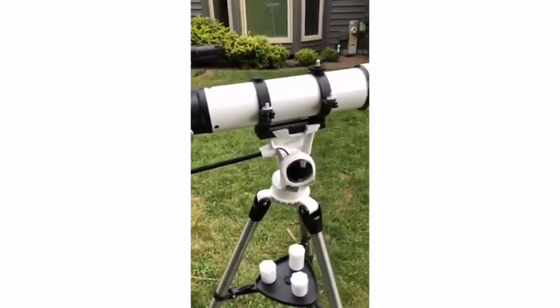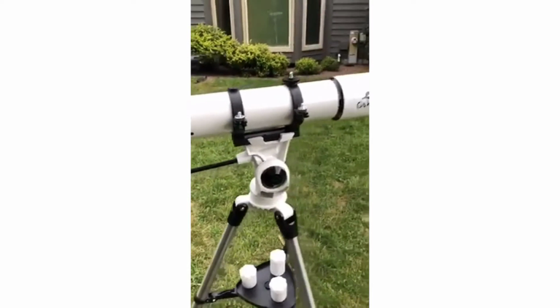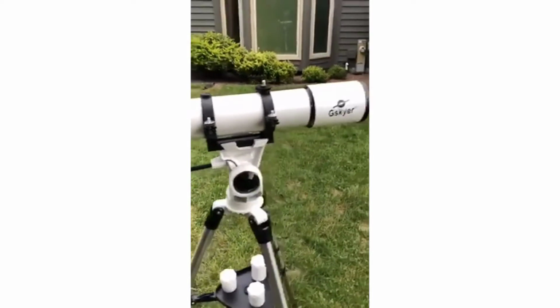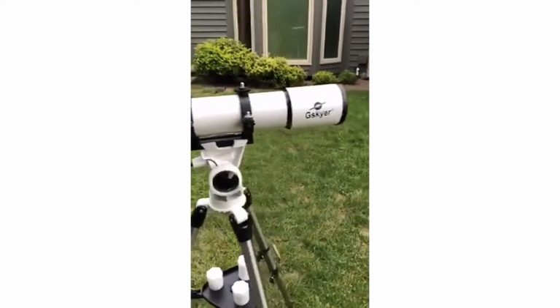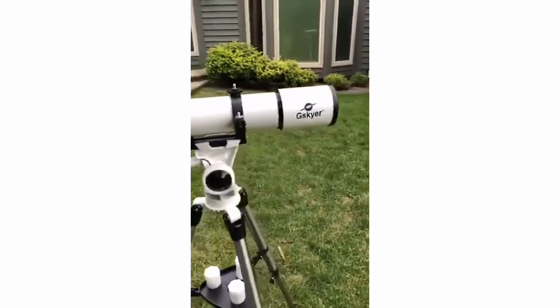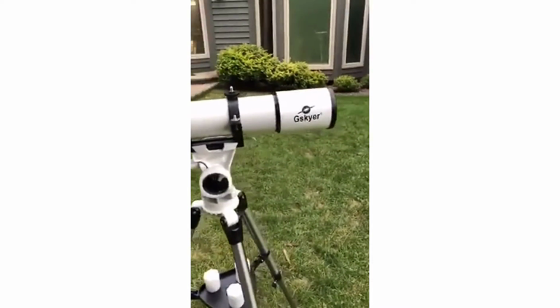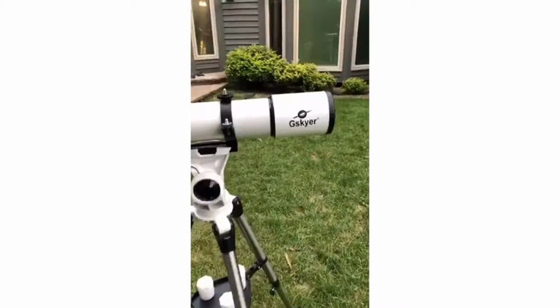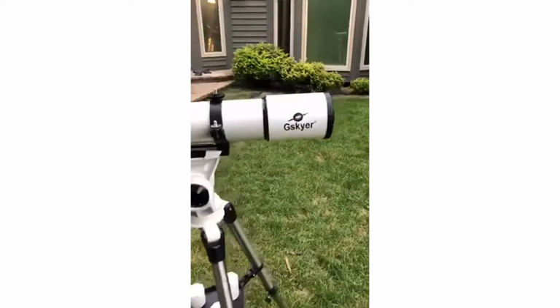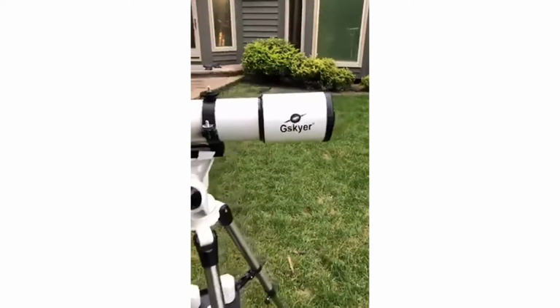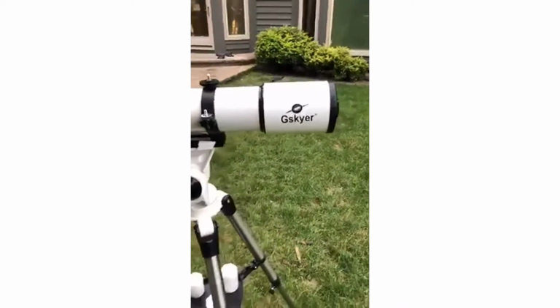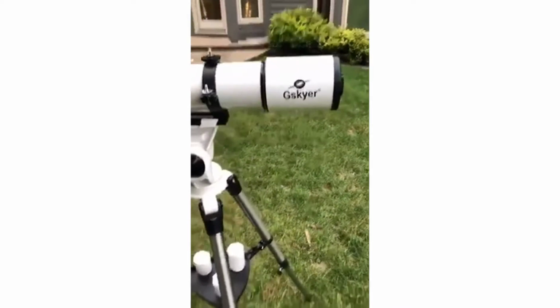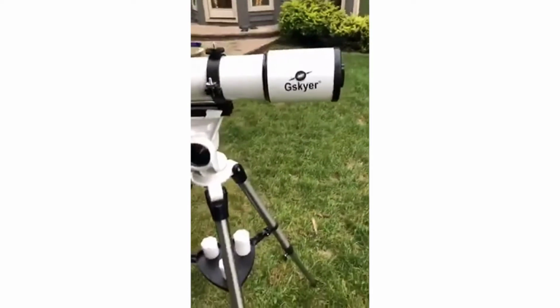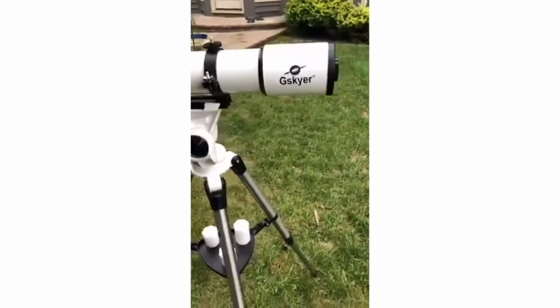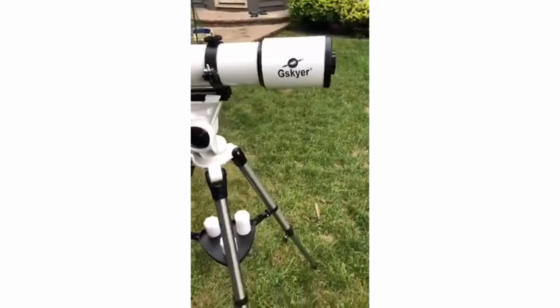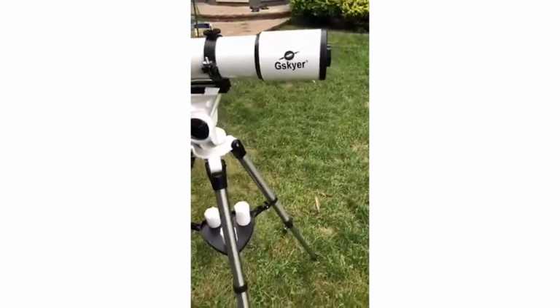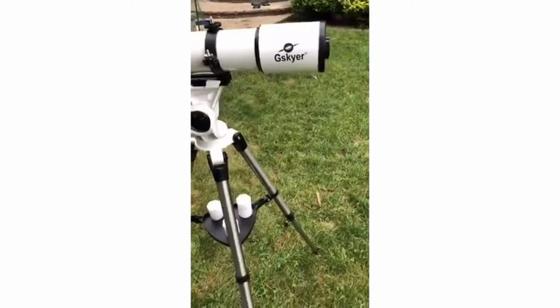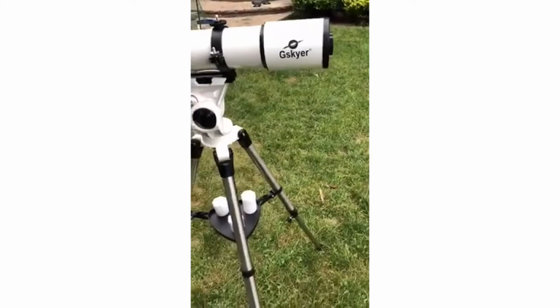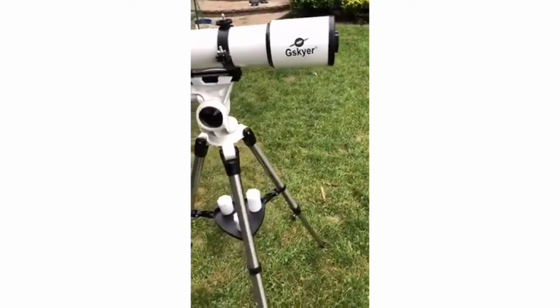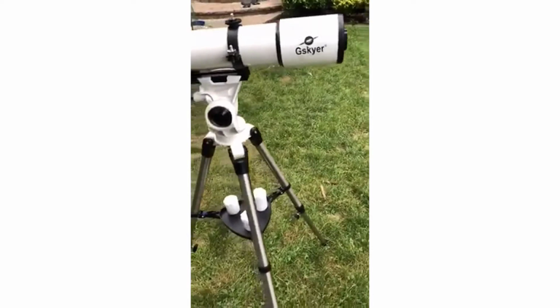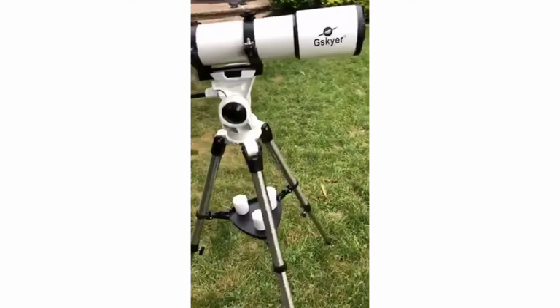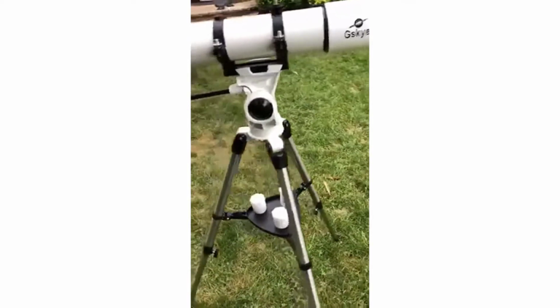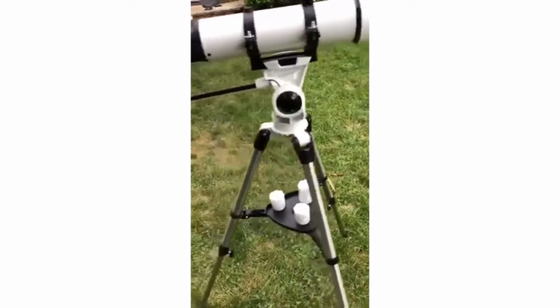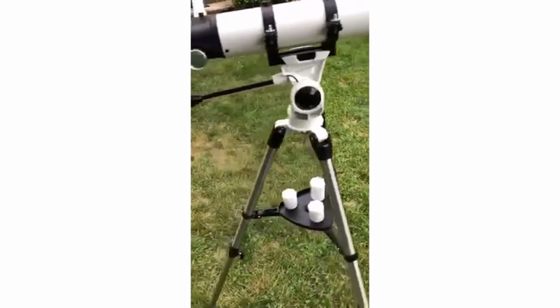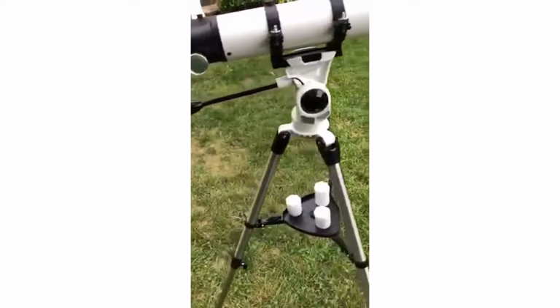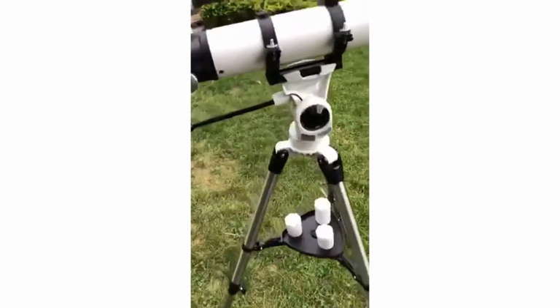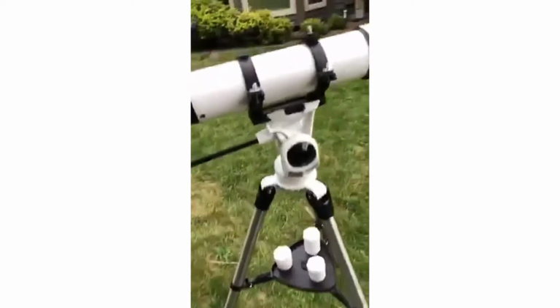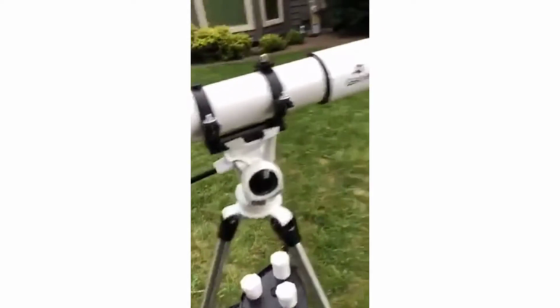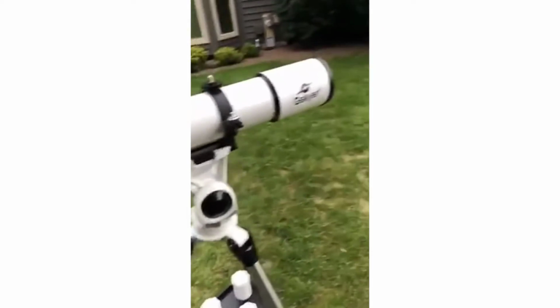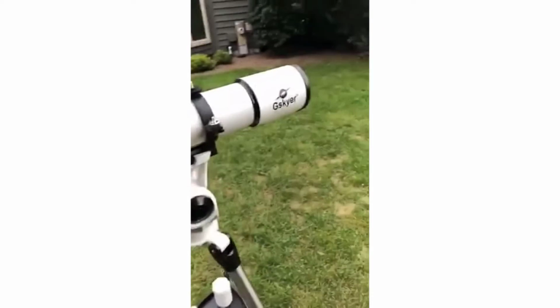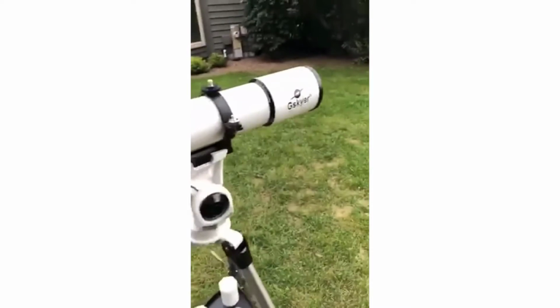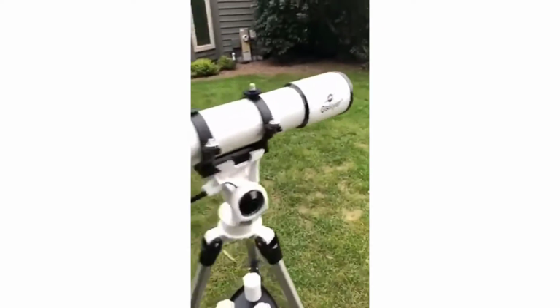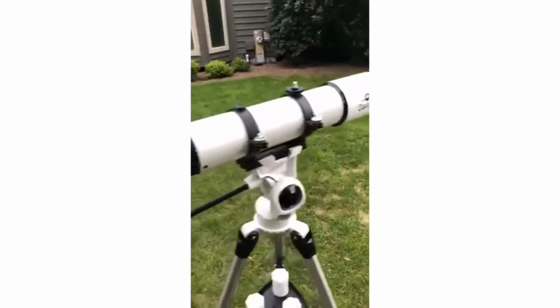Well, here we go. I just bought this telescope a couple days ago, set it up, and used it last night. It worked very well.